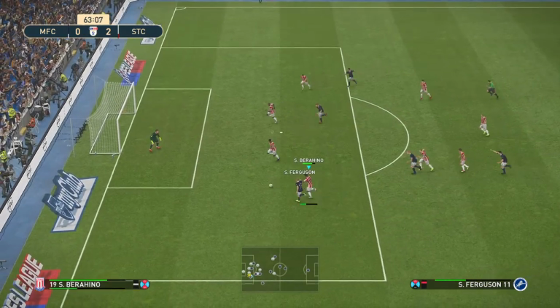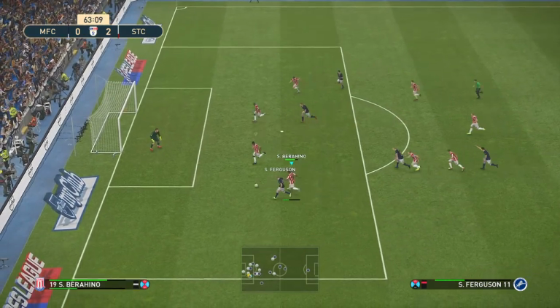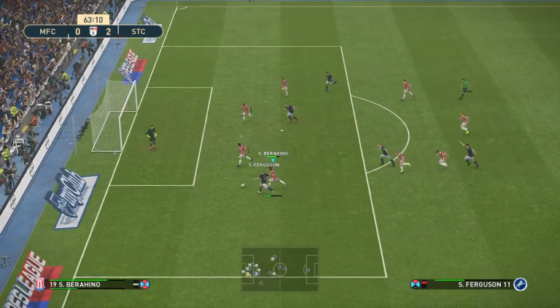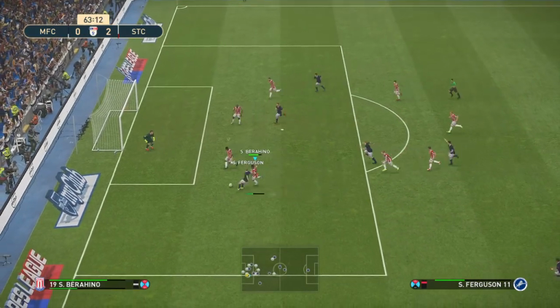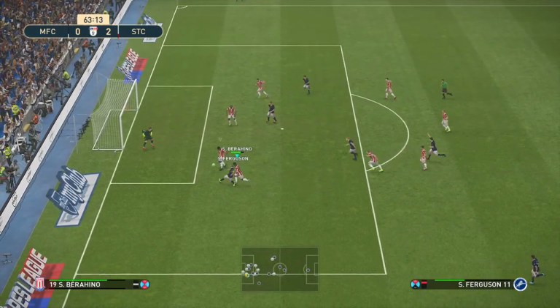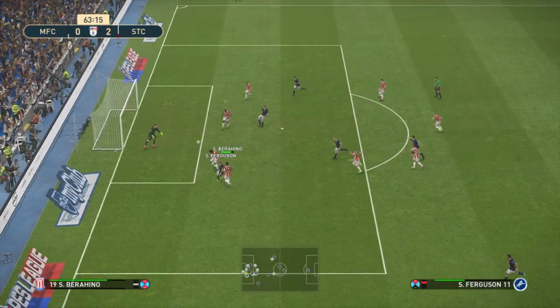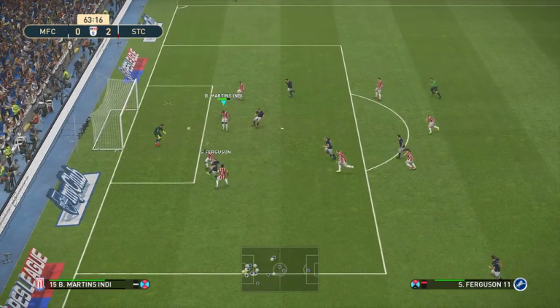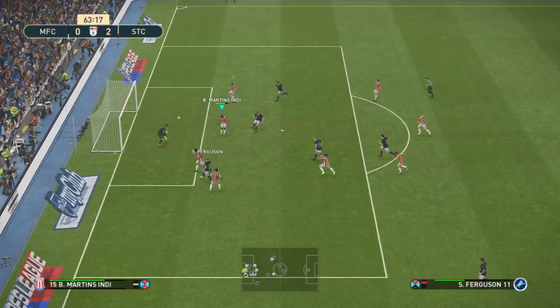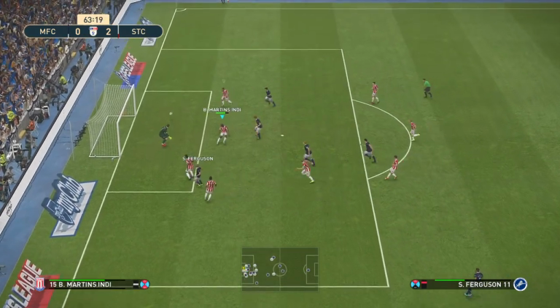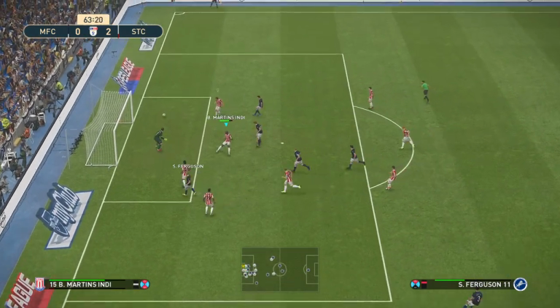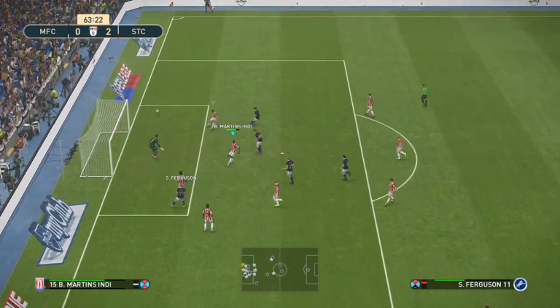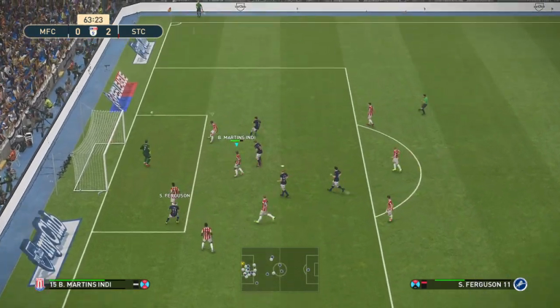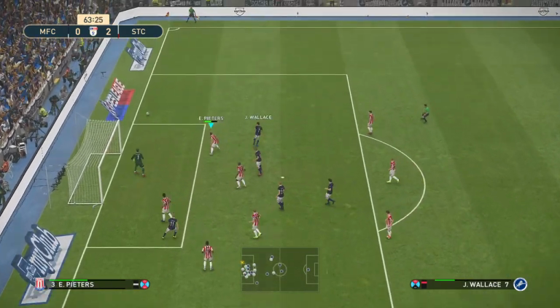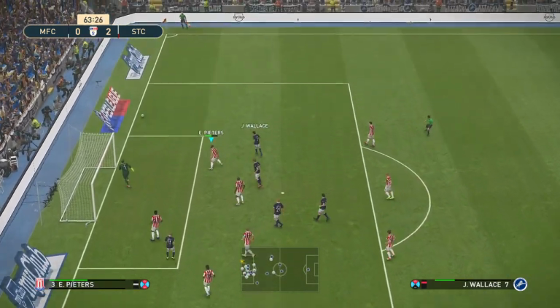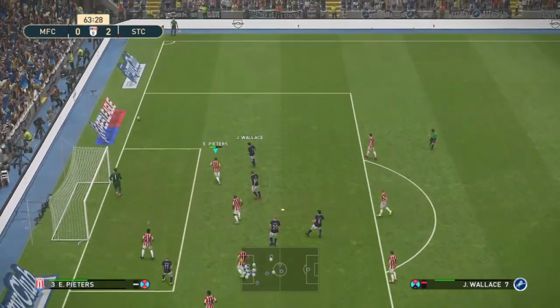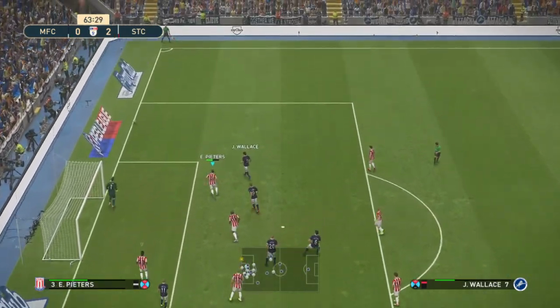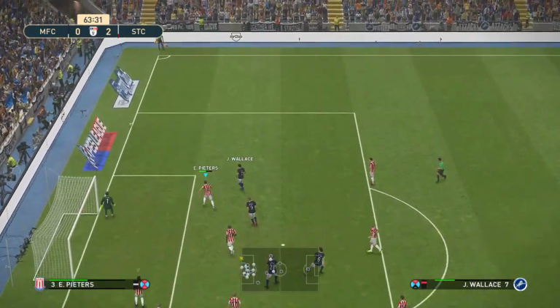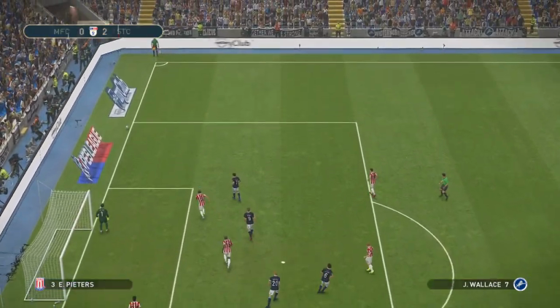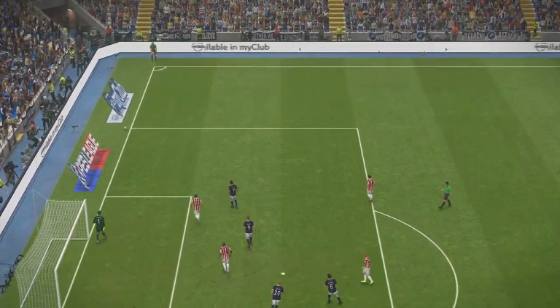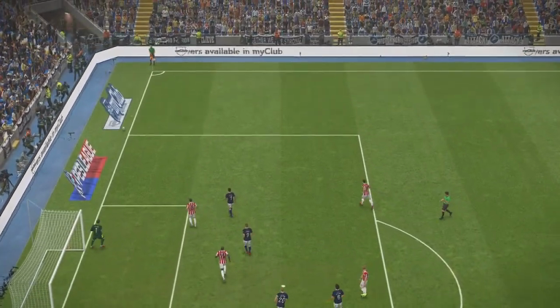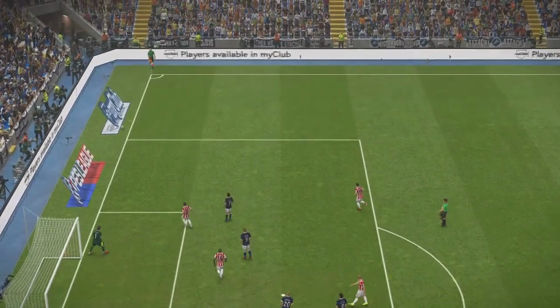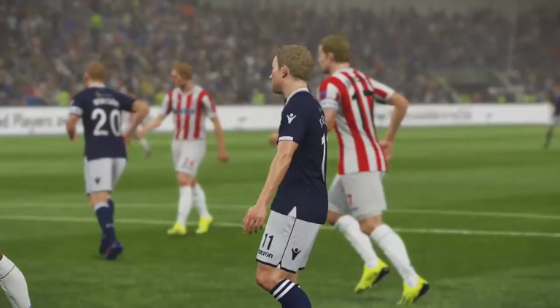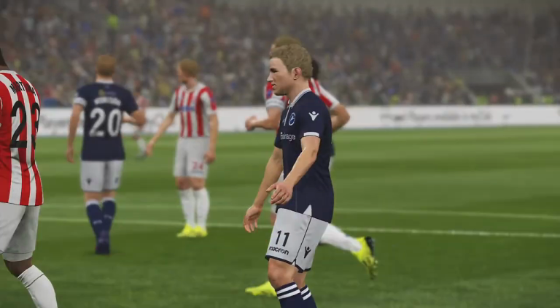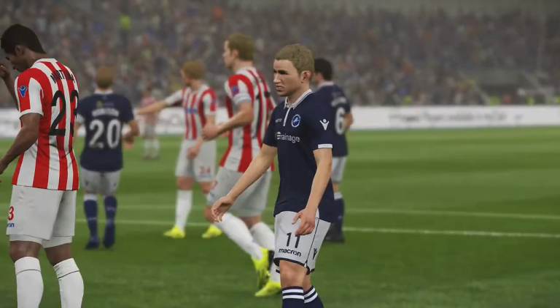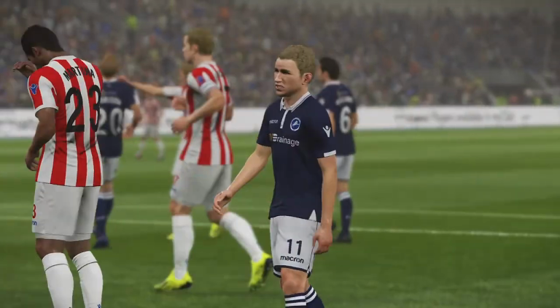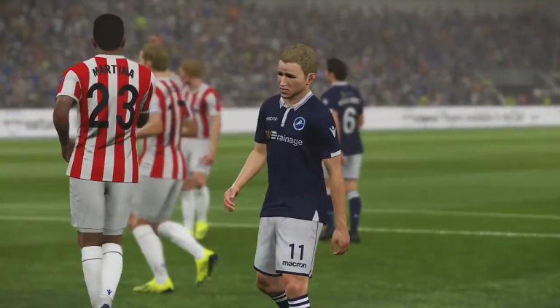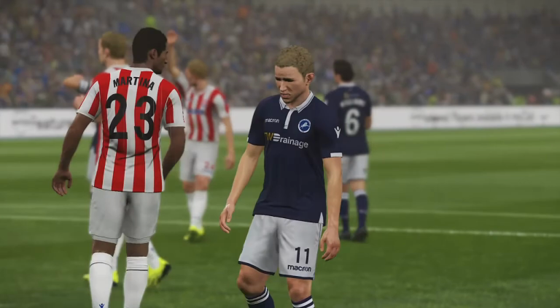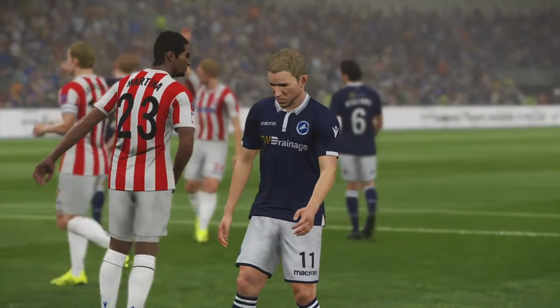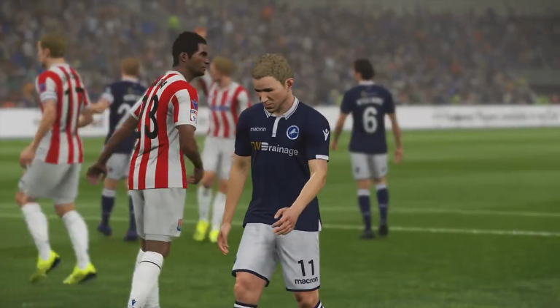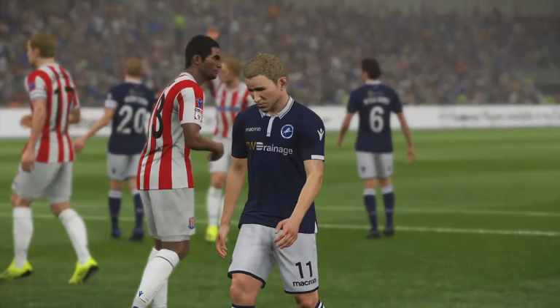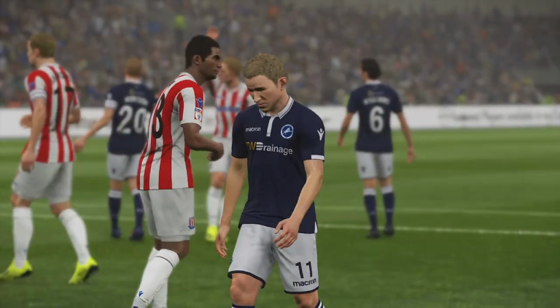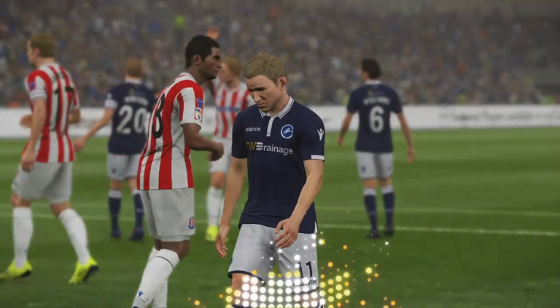That's a goal! West plays it in — good finish.